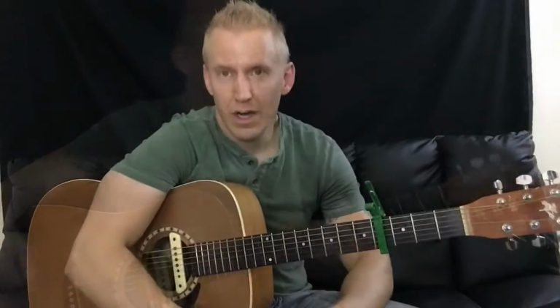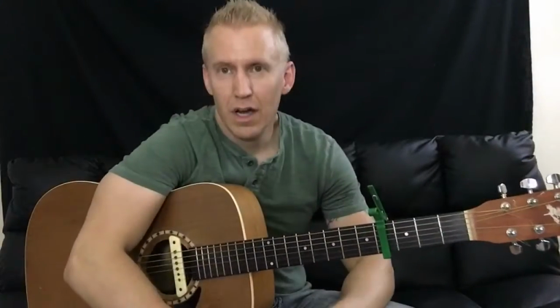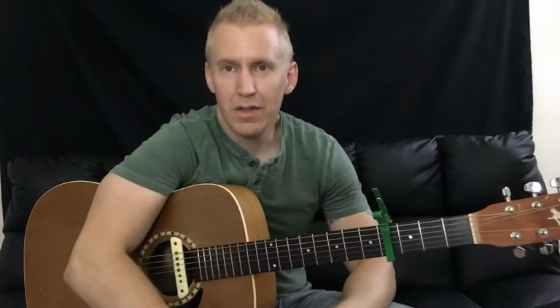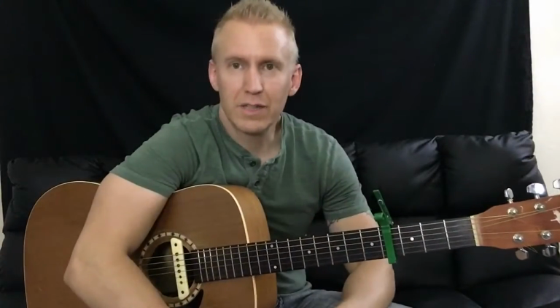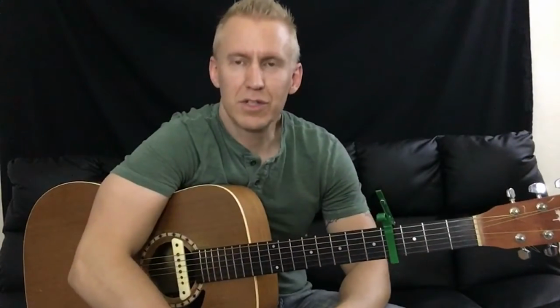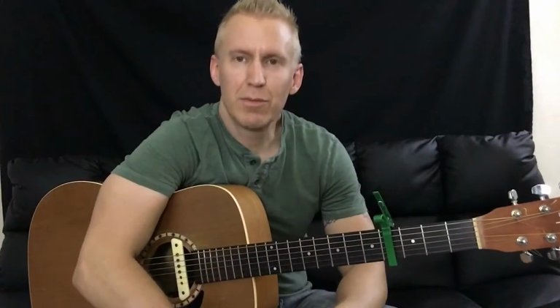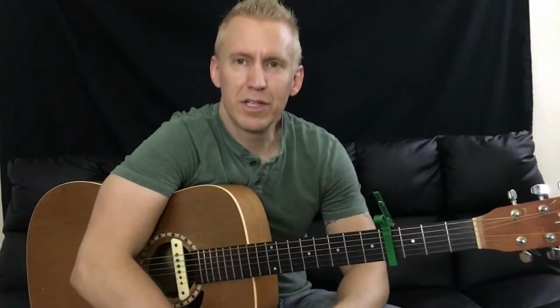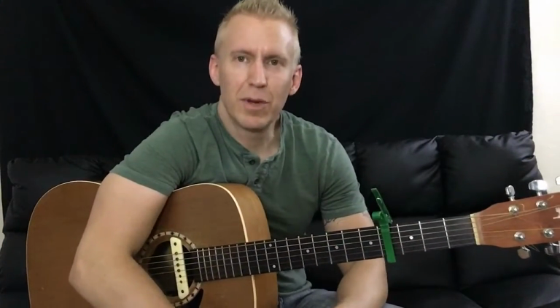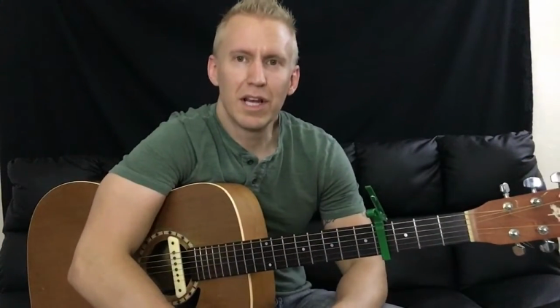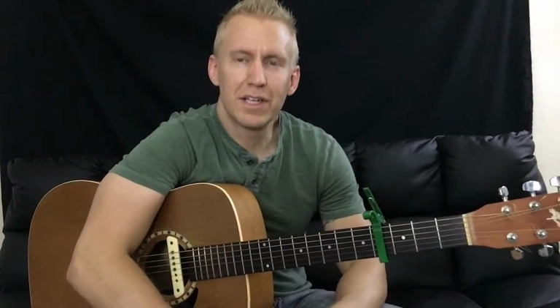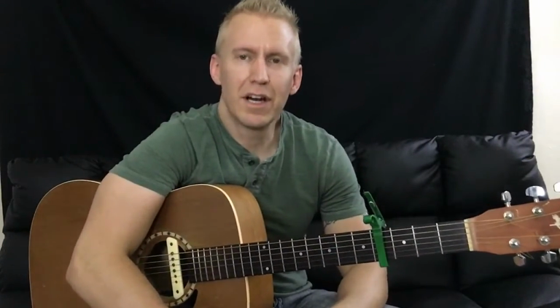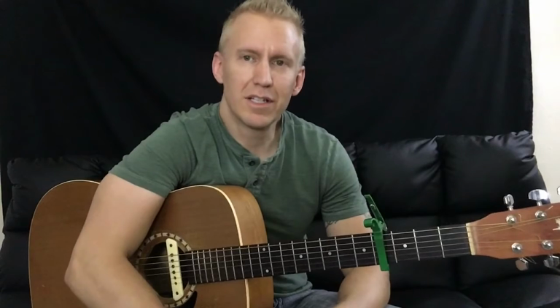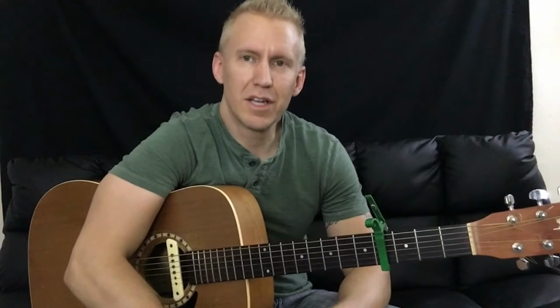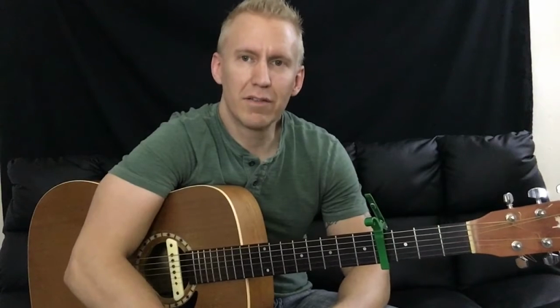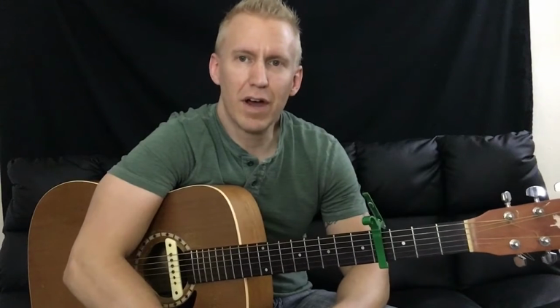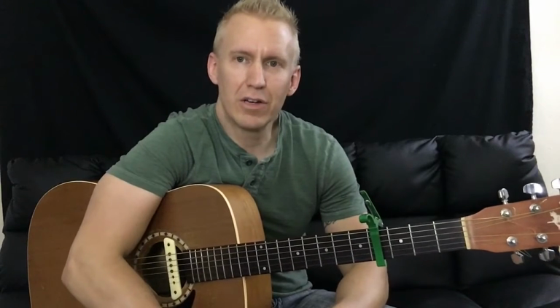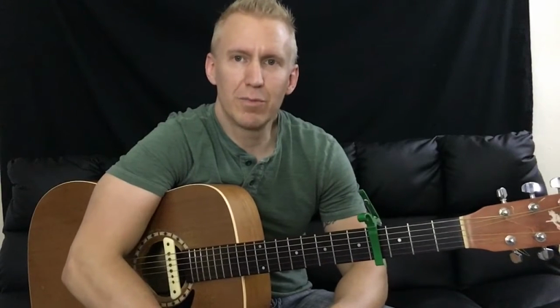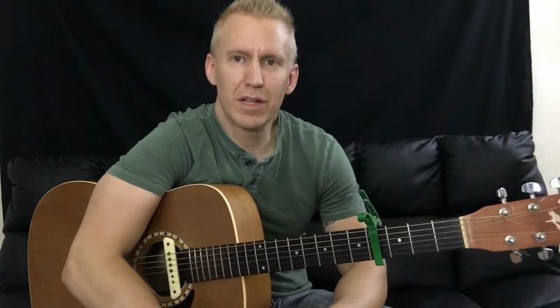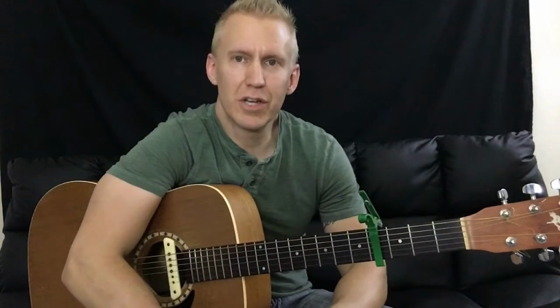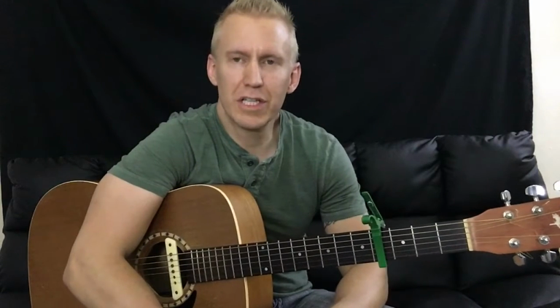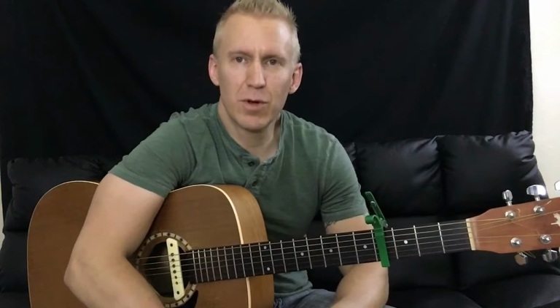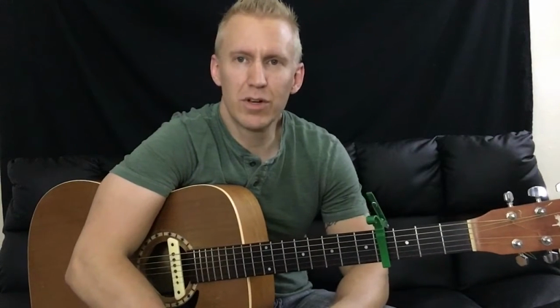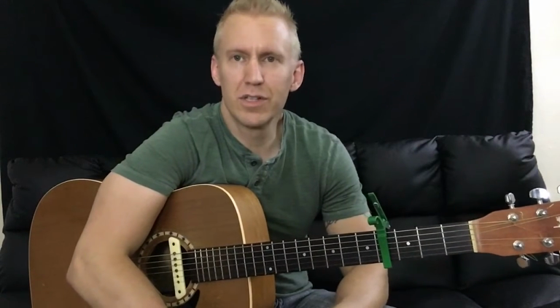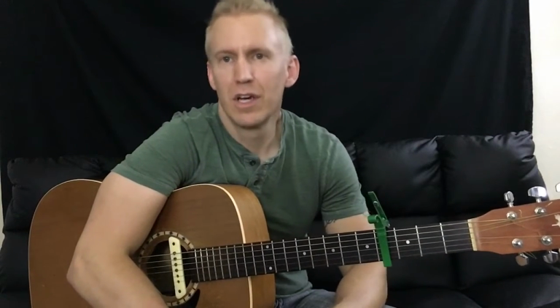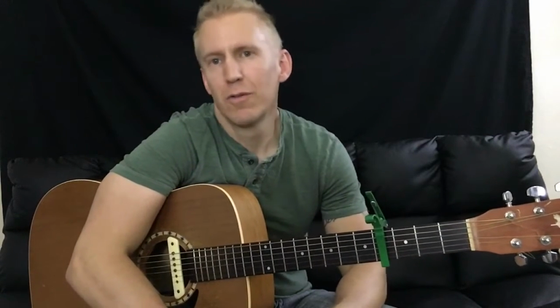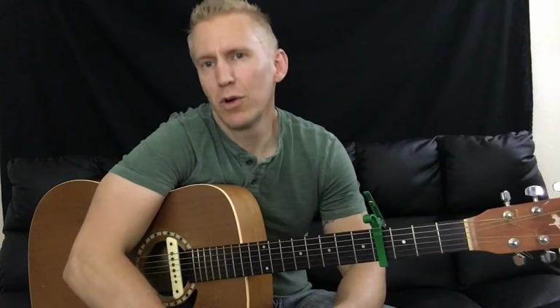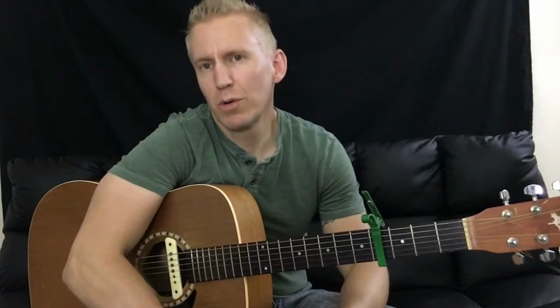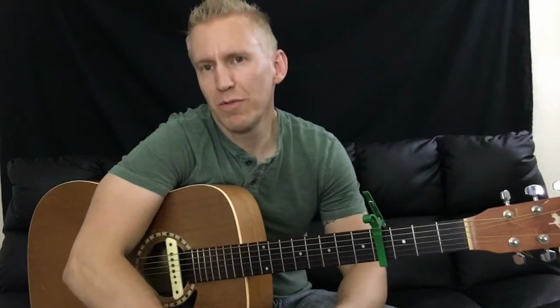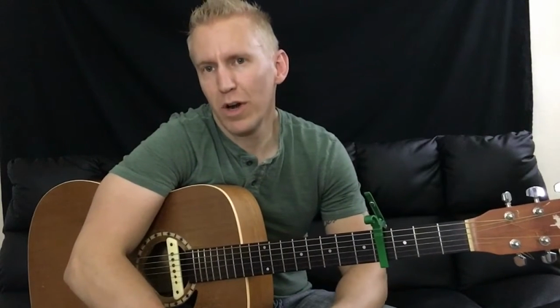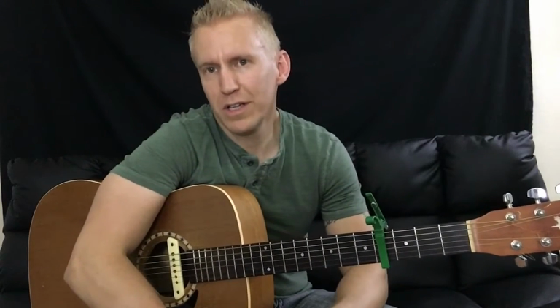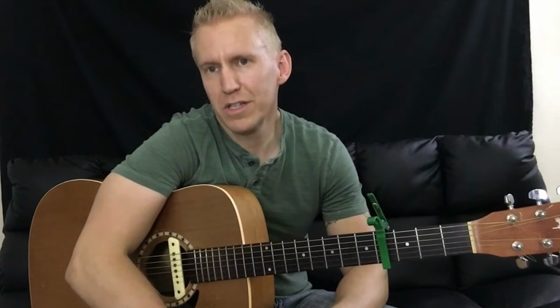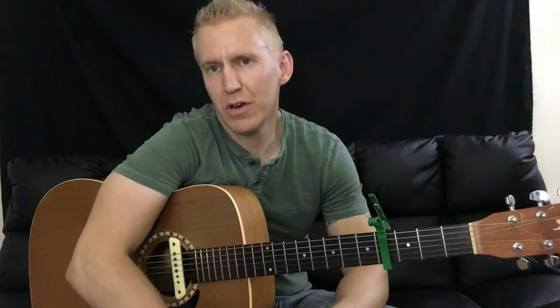Hey, thanks for stopping into my lesson on Setting Fires by the Chainsmokers. Real quick before I get started,